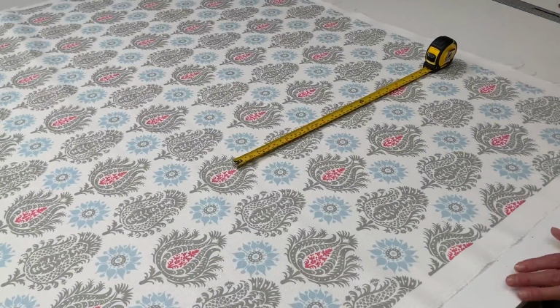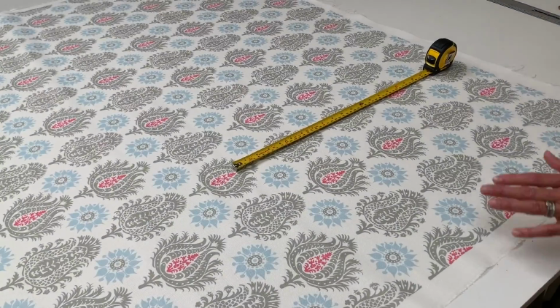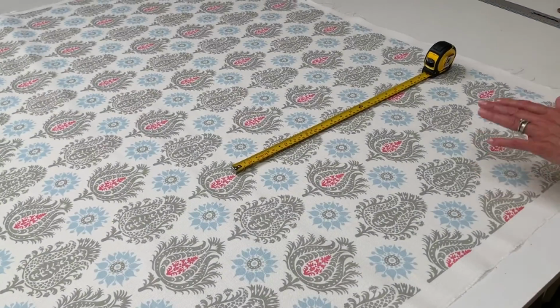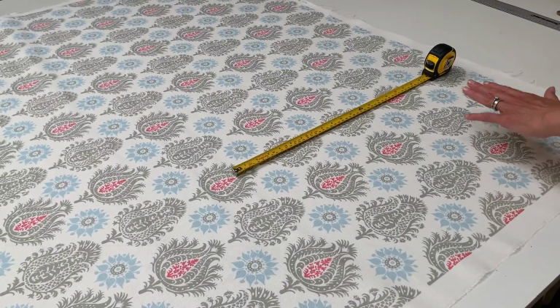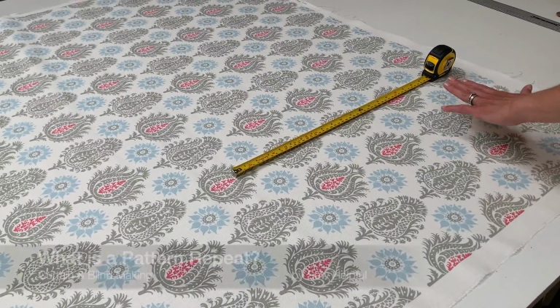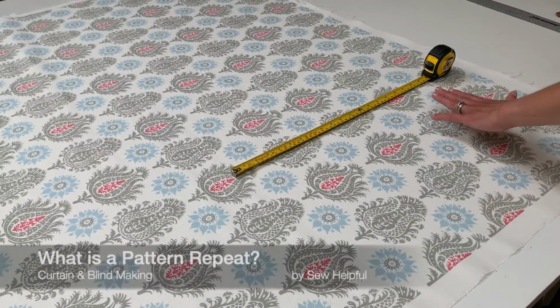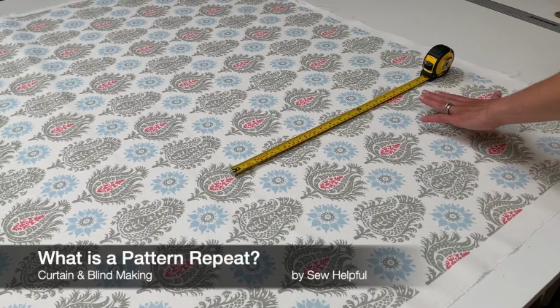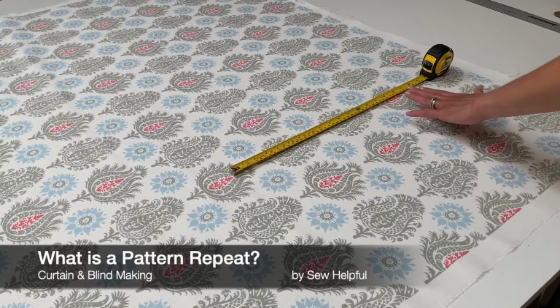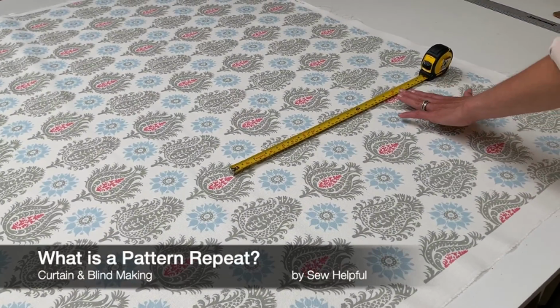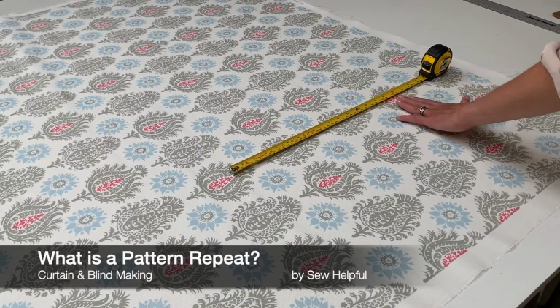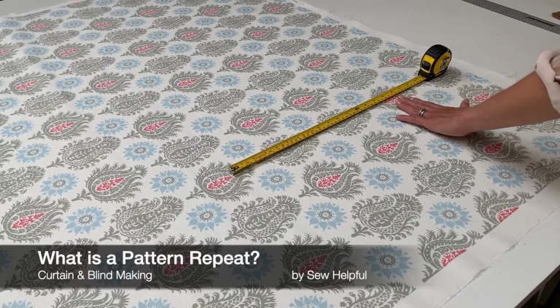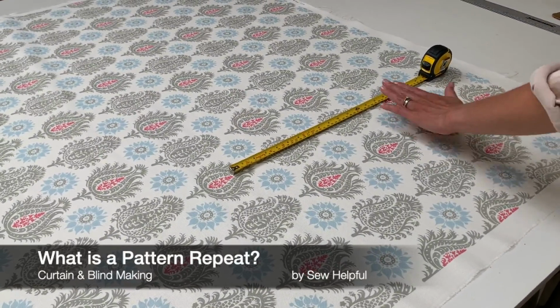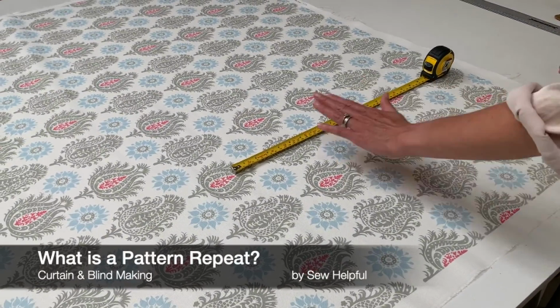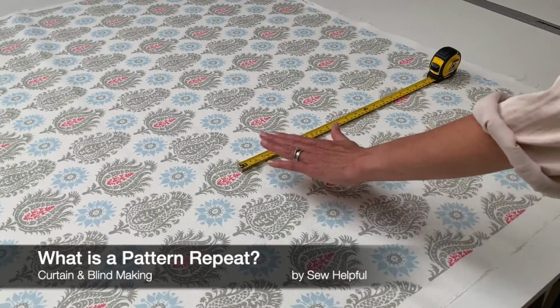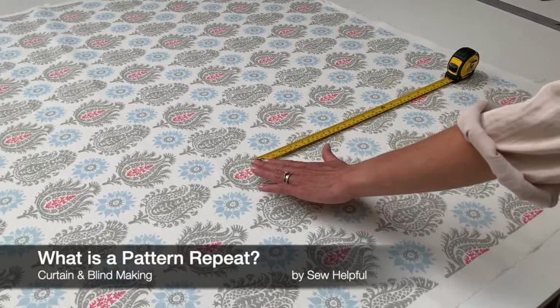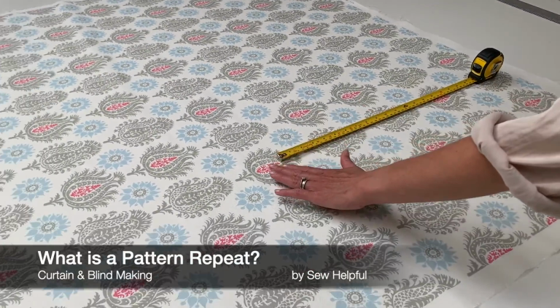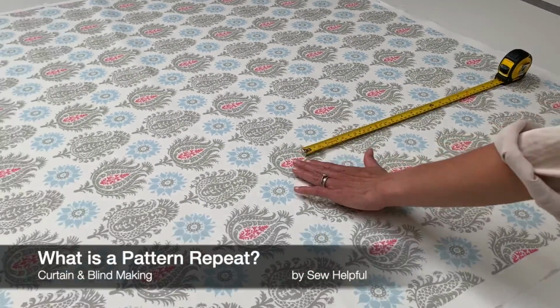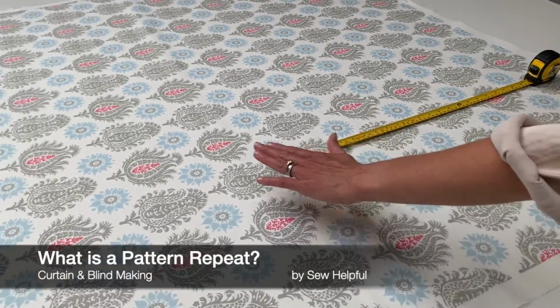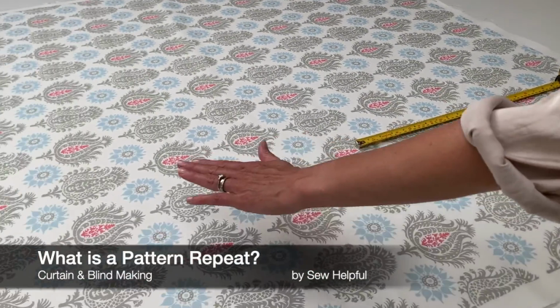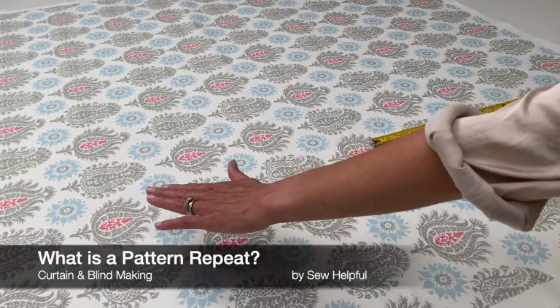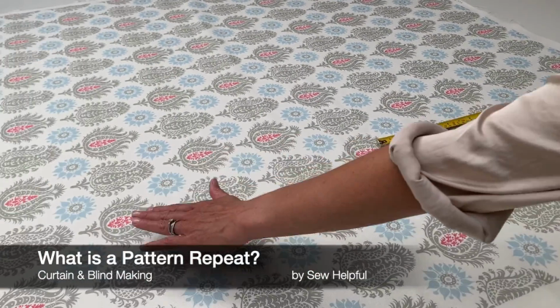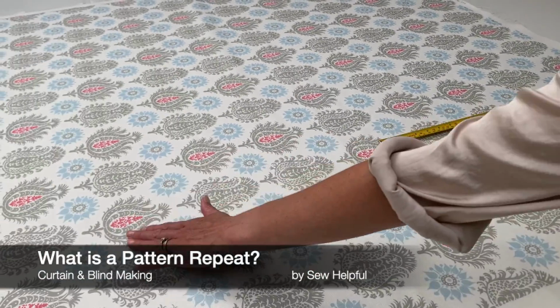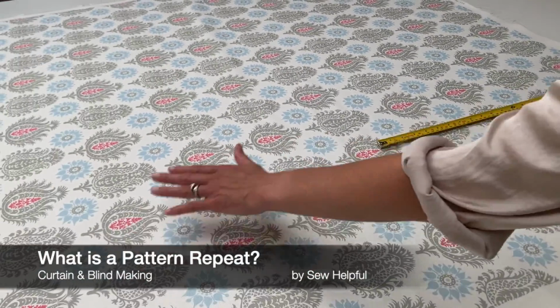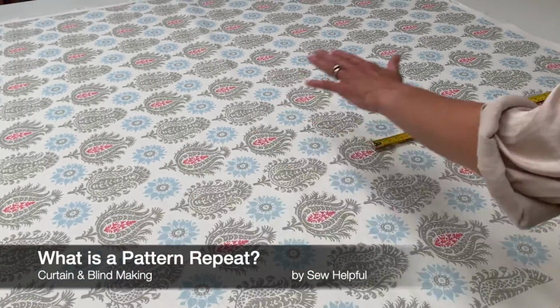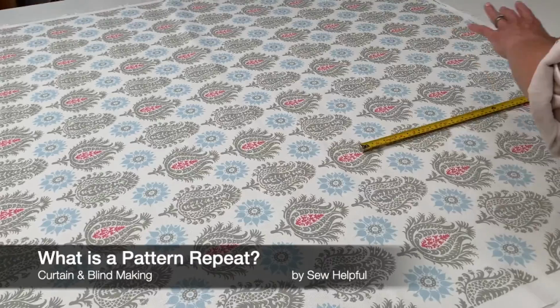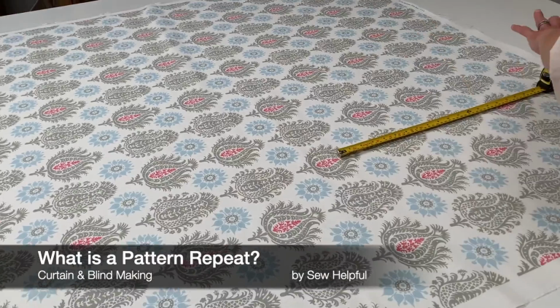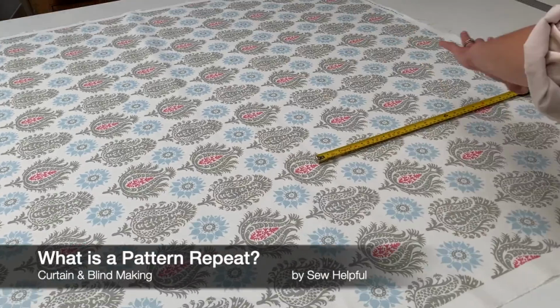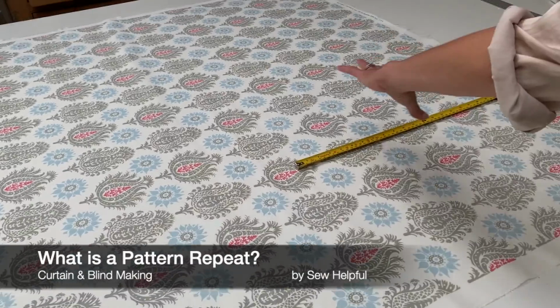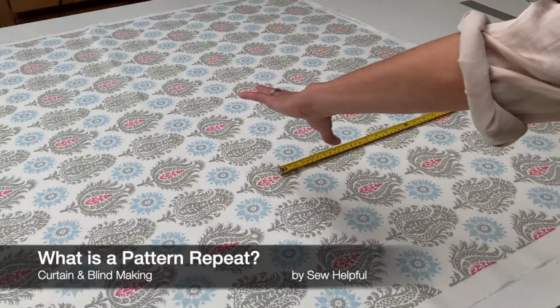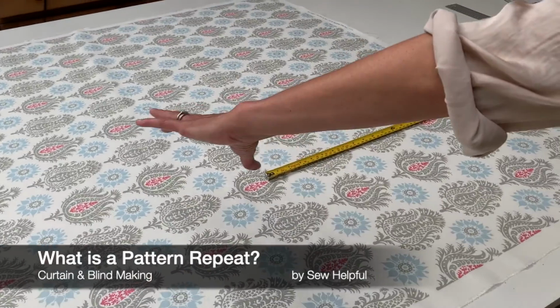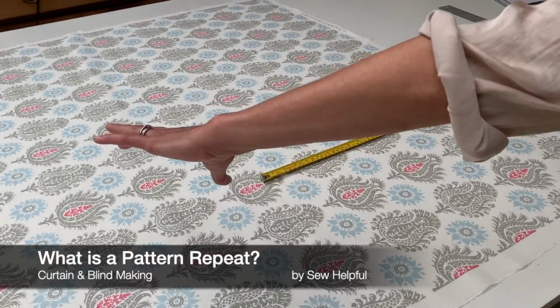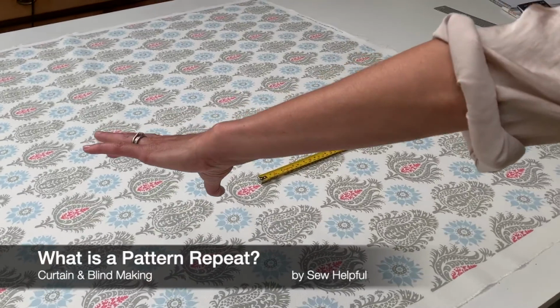A vertical pattern repeat is where the pattern repeats itself down the length of the fabric.